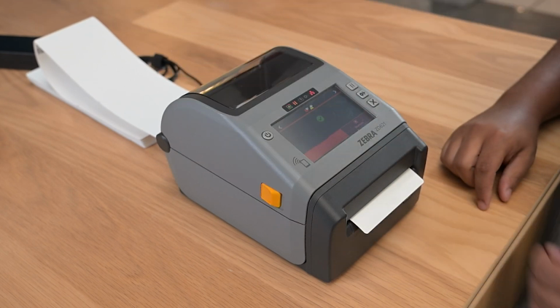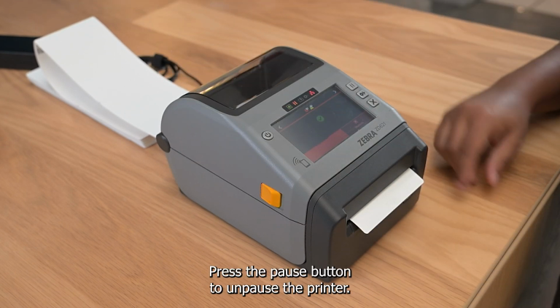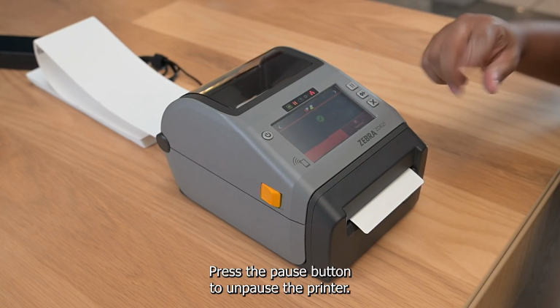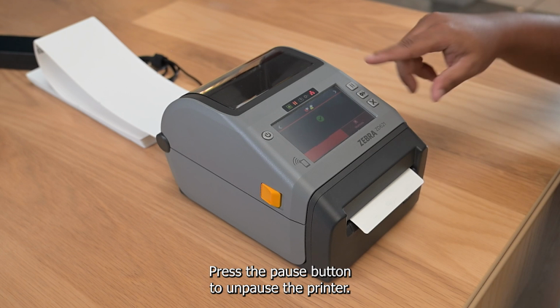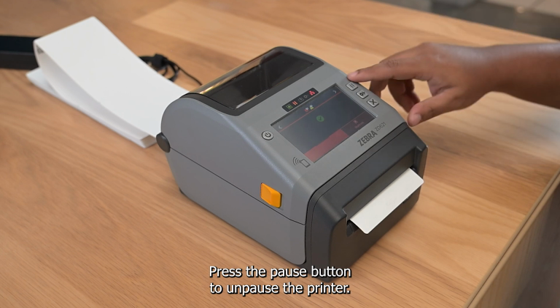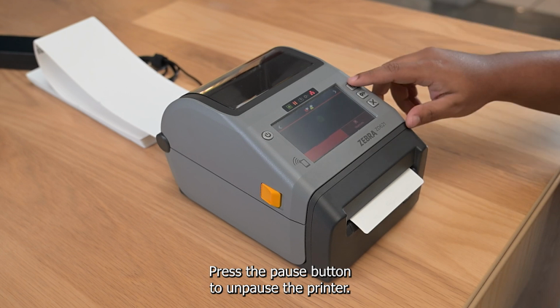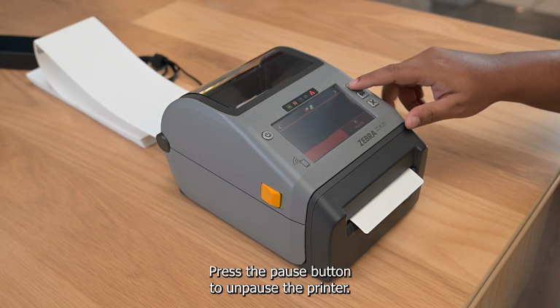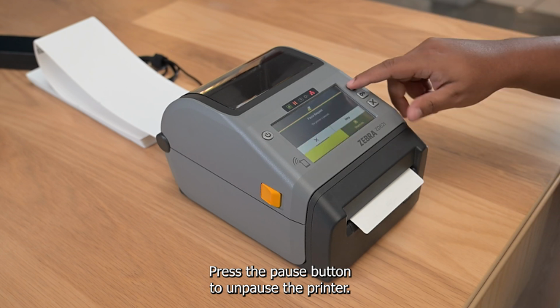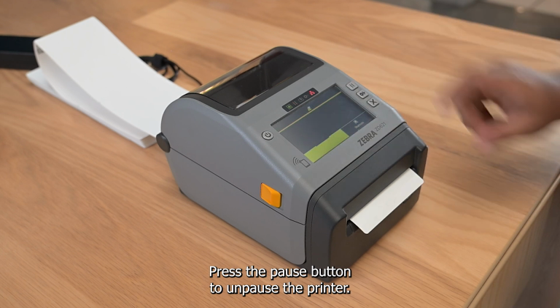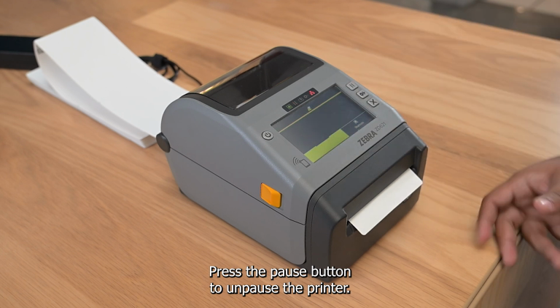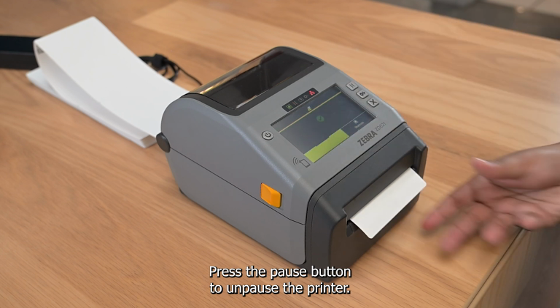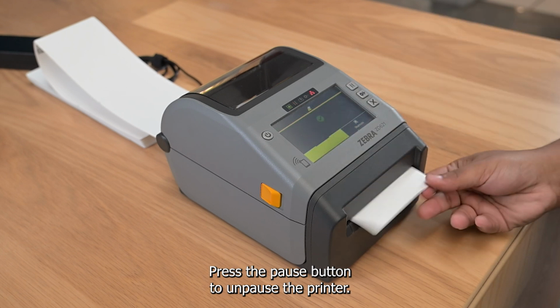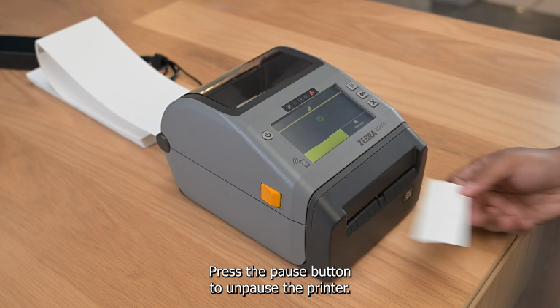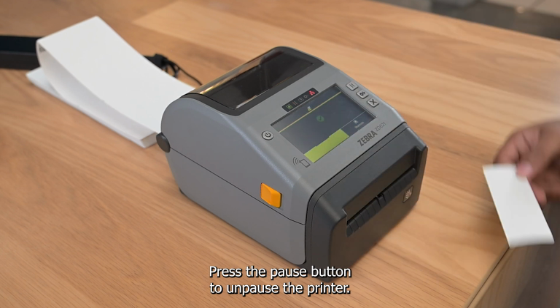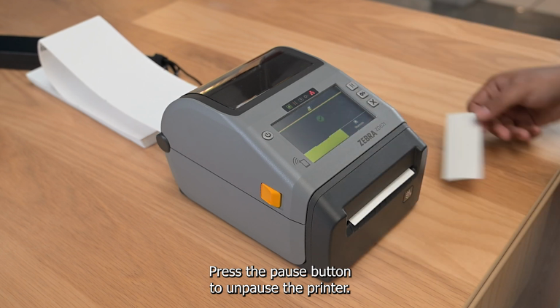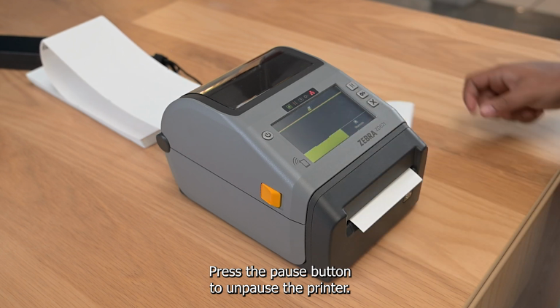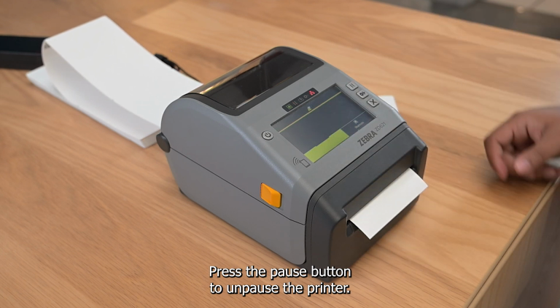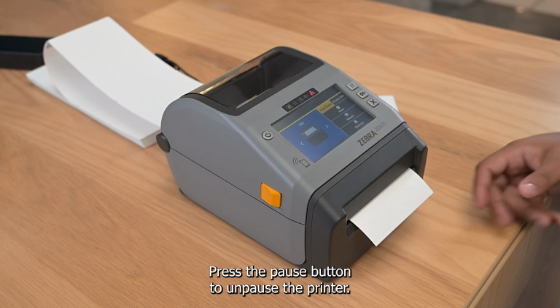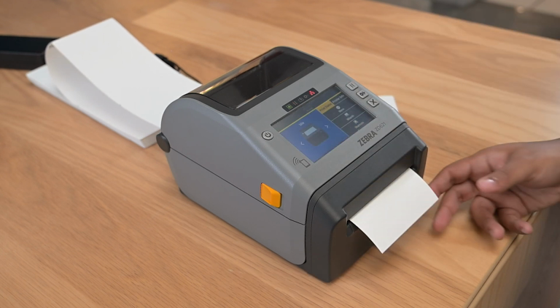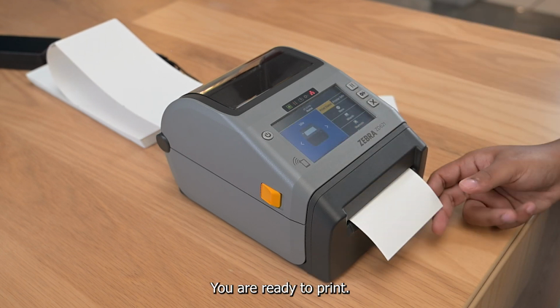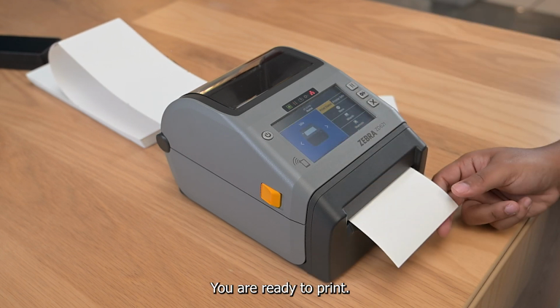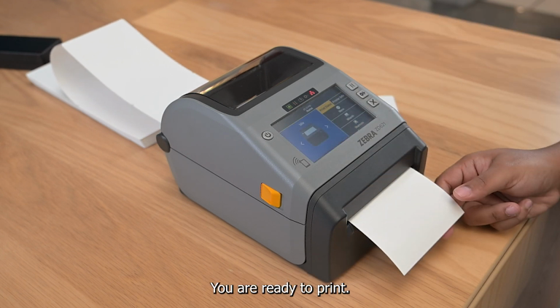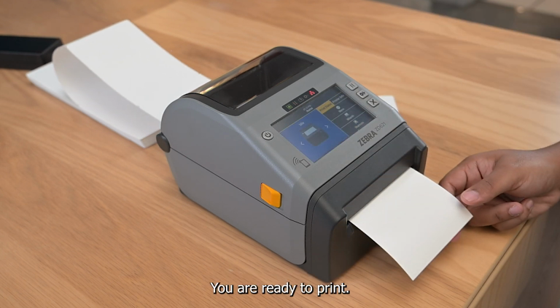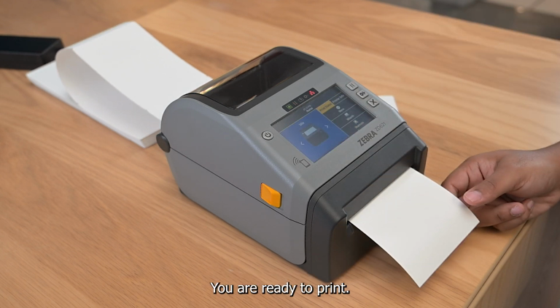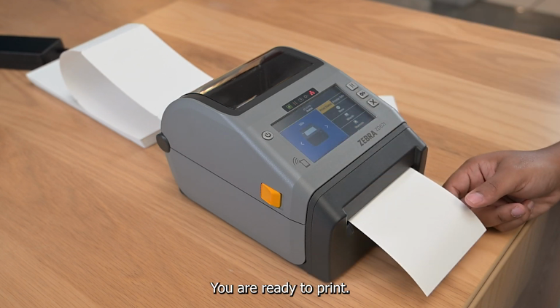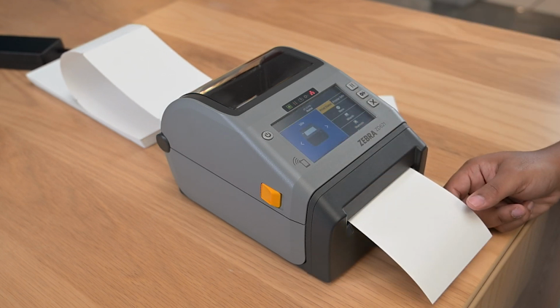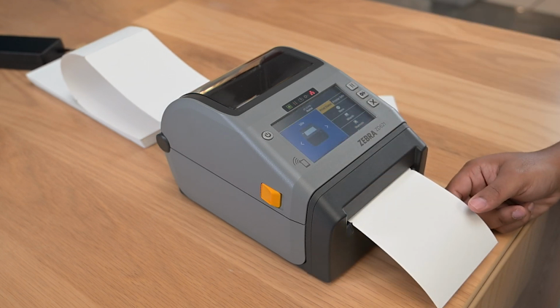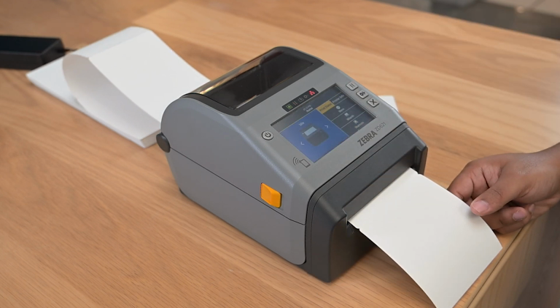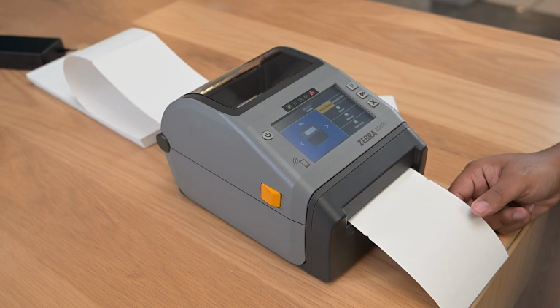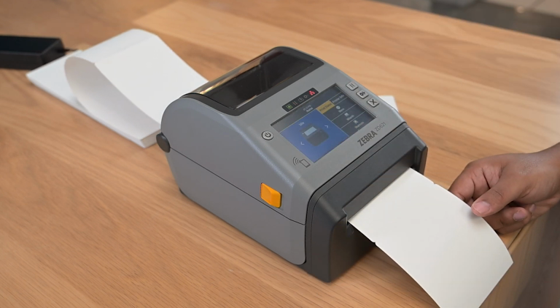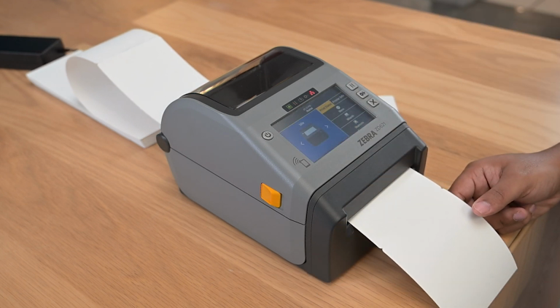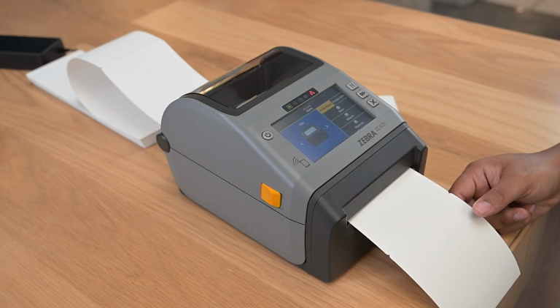Press the pause button to unpause the printer. You are now ready to print.